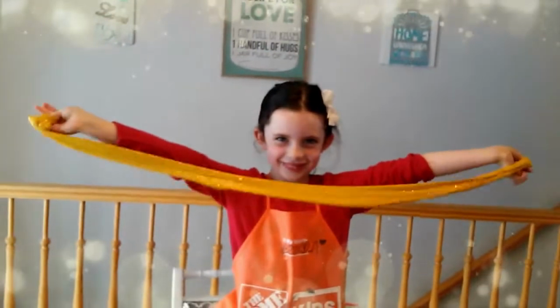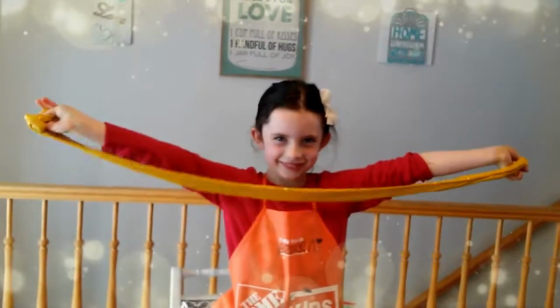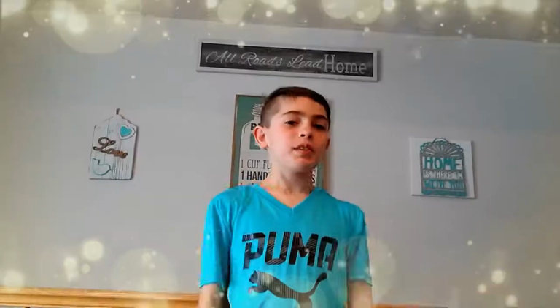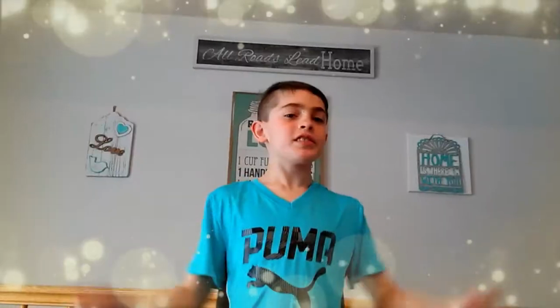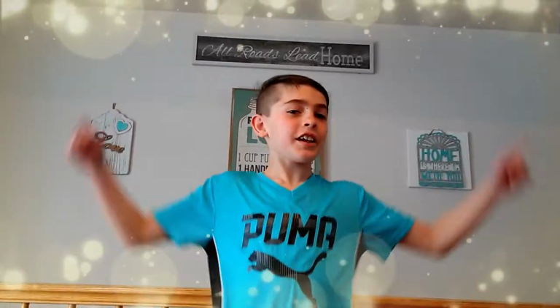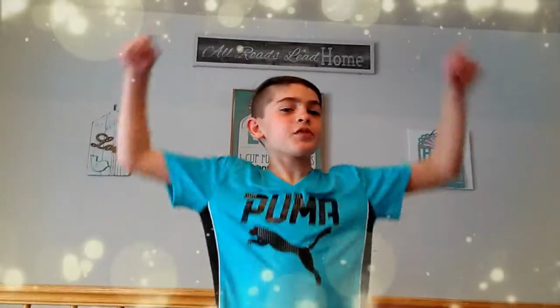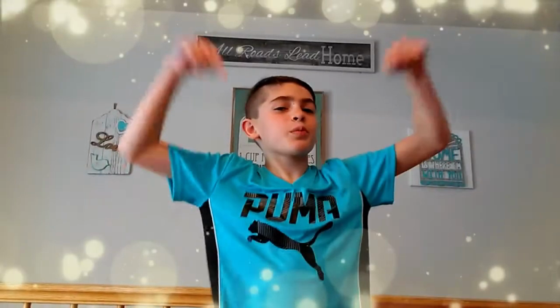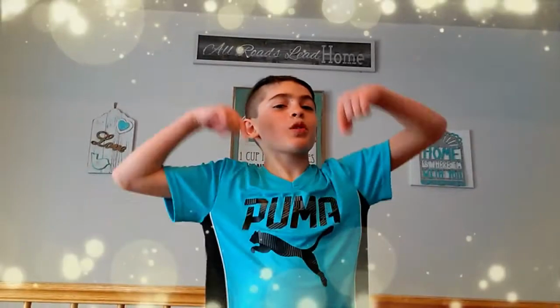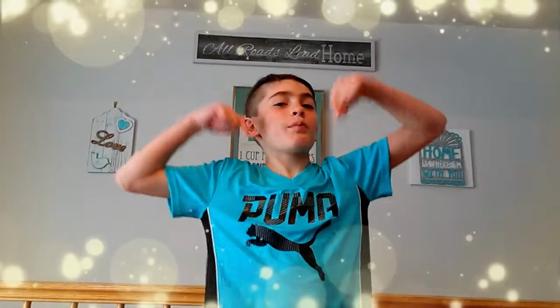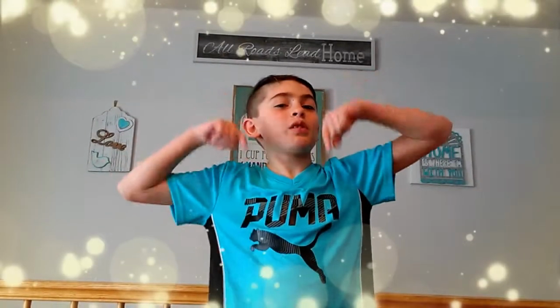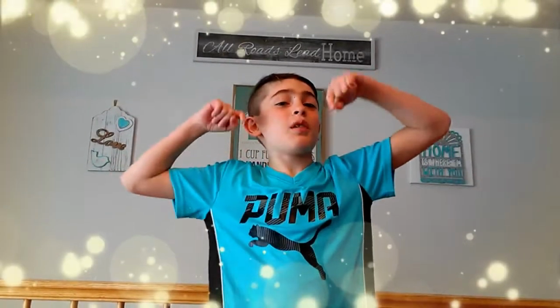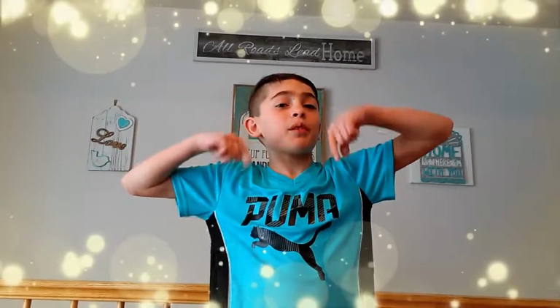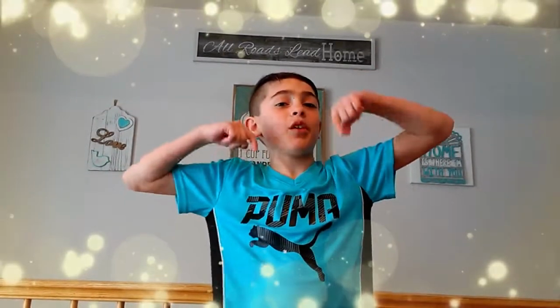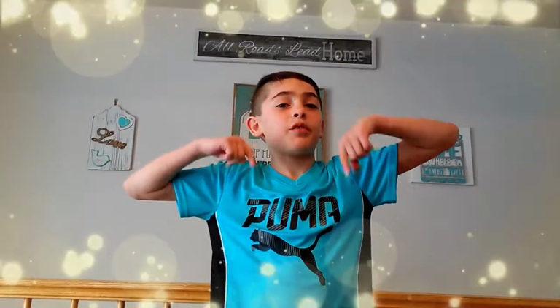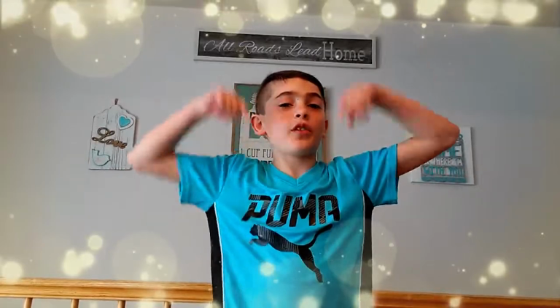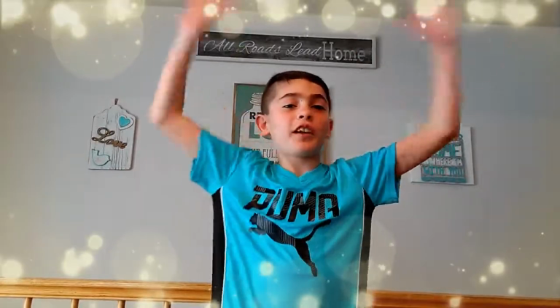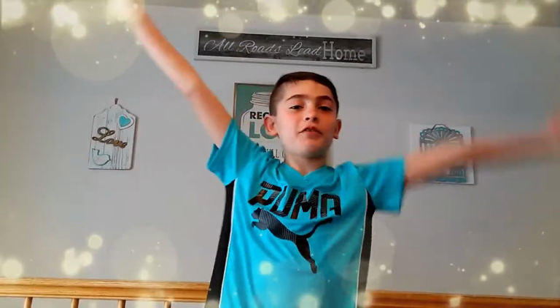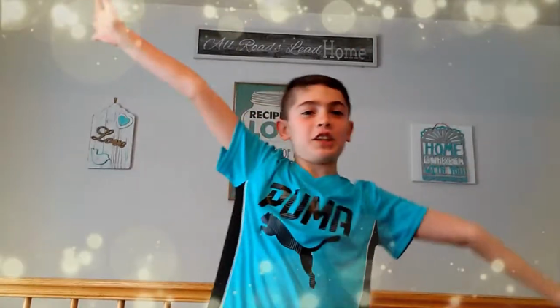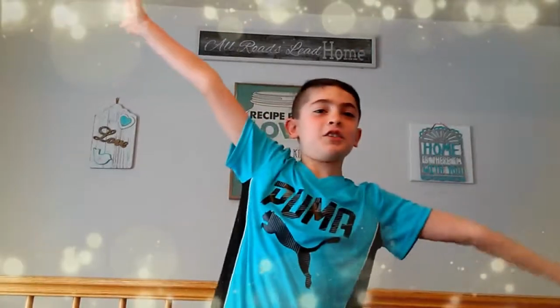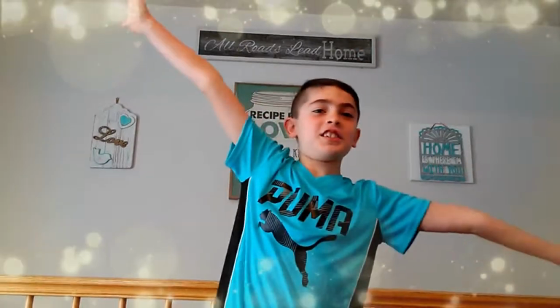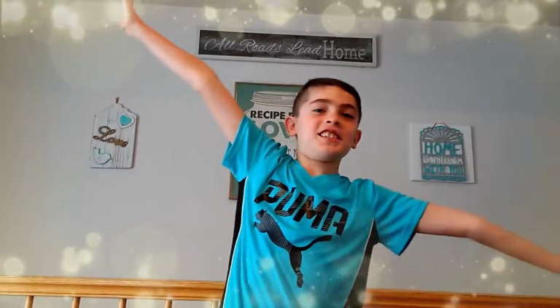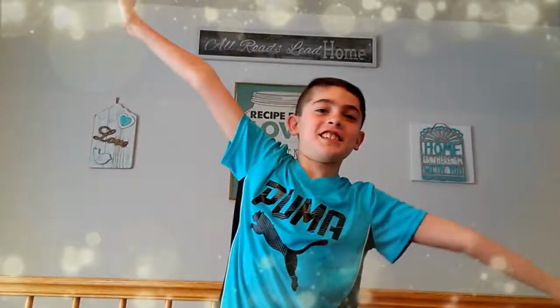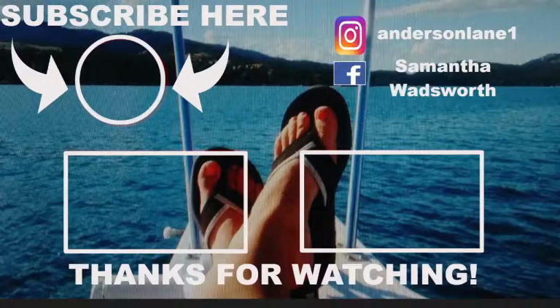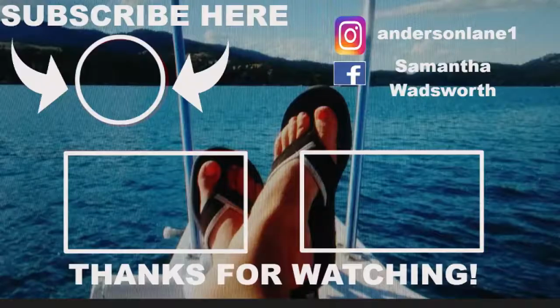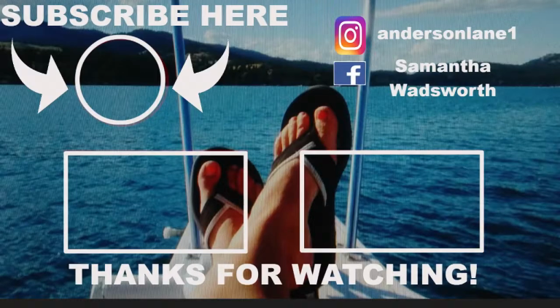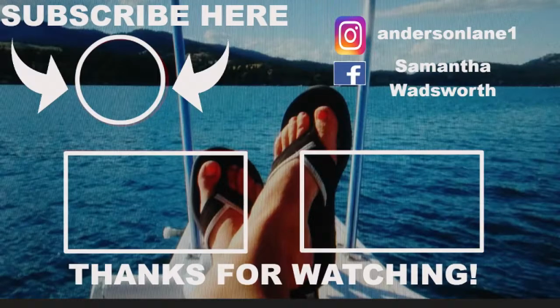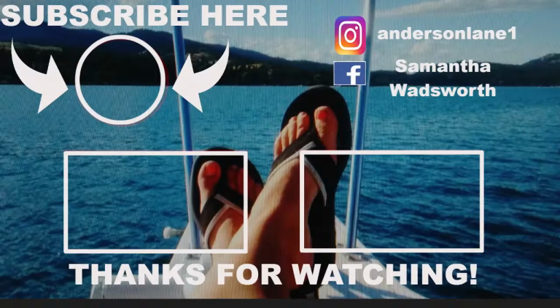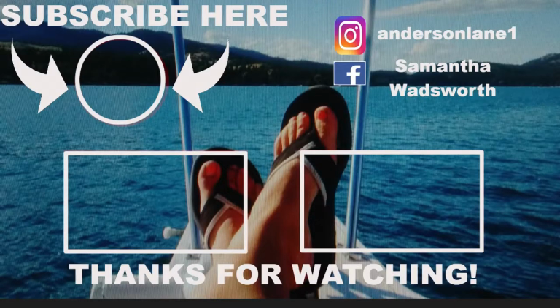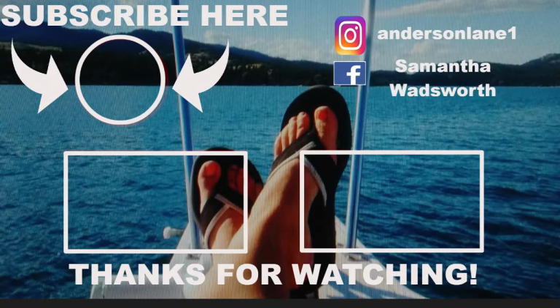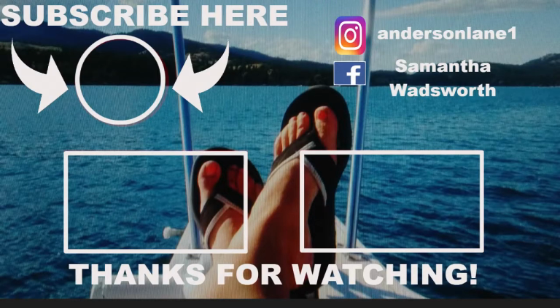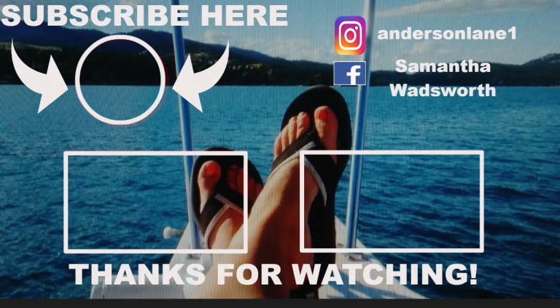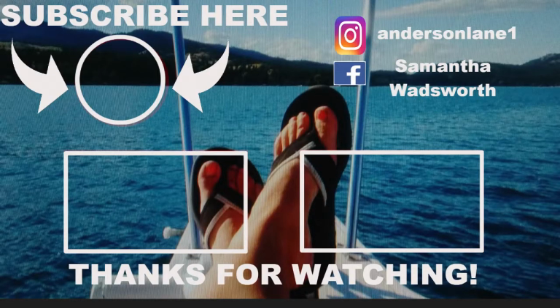Please like and subscribe down below if you like our videos.